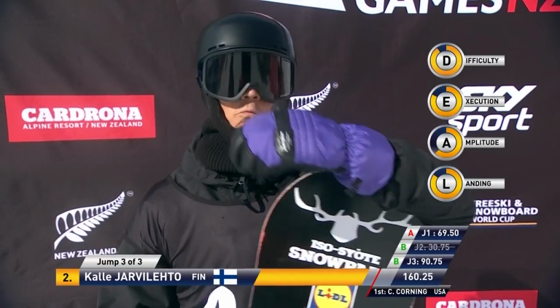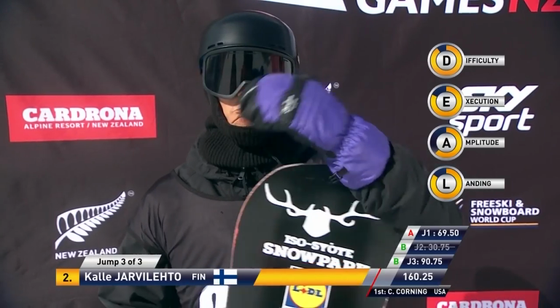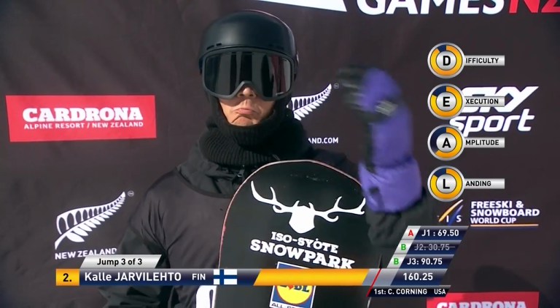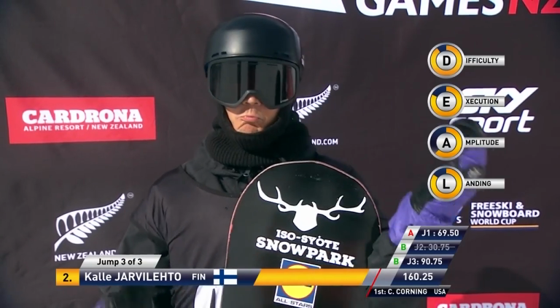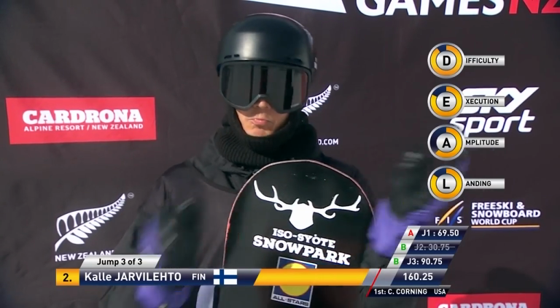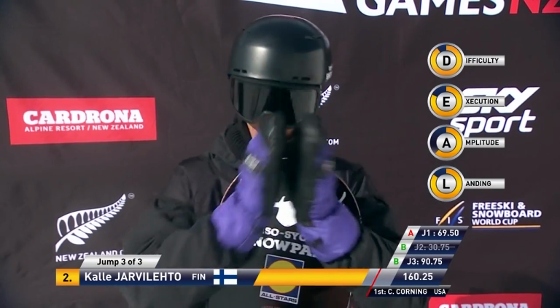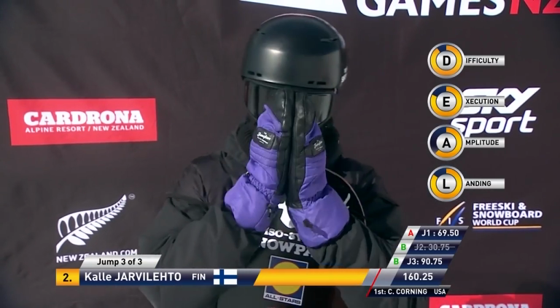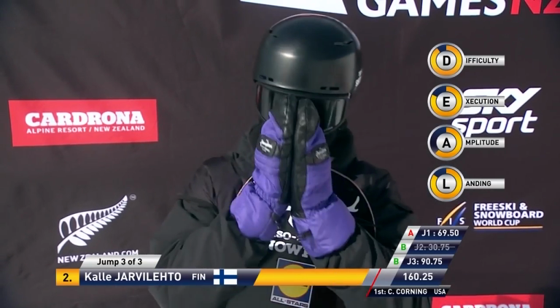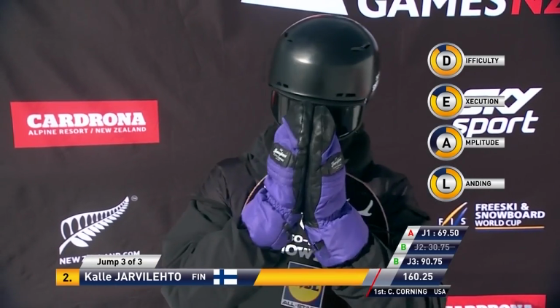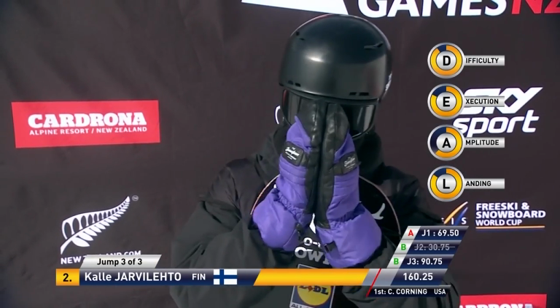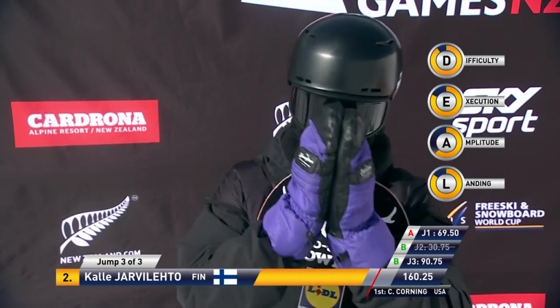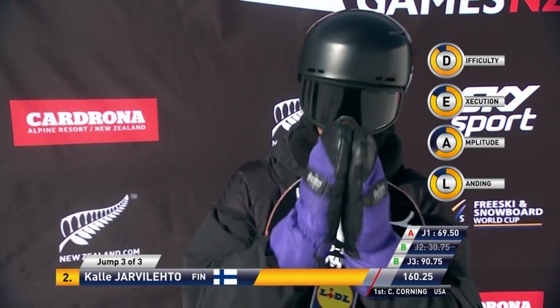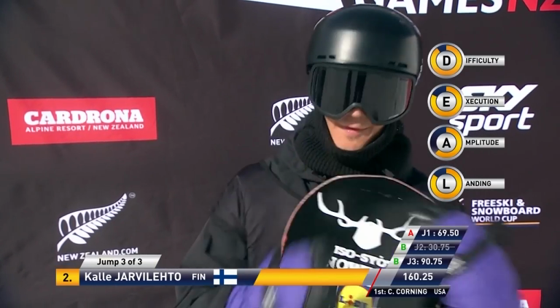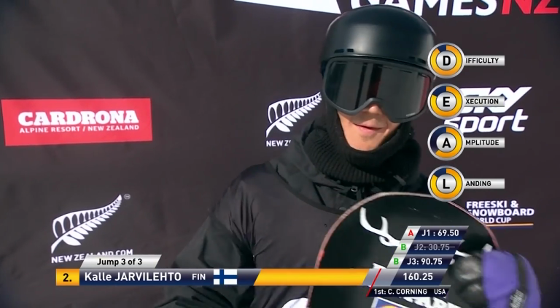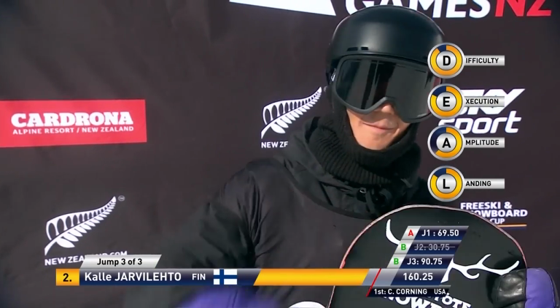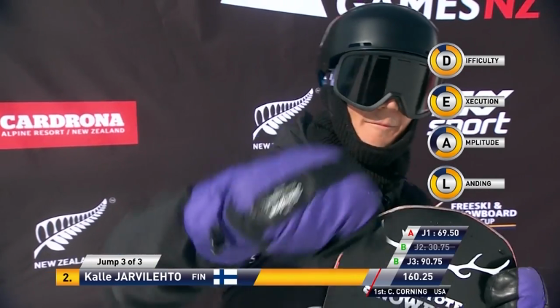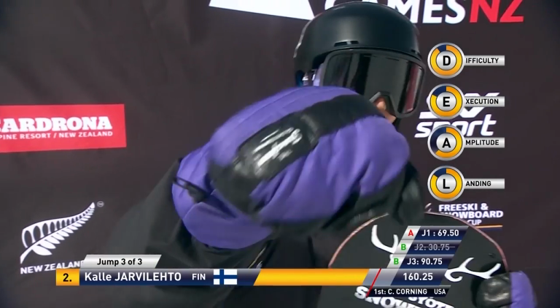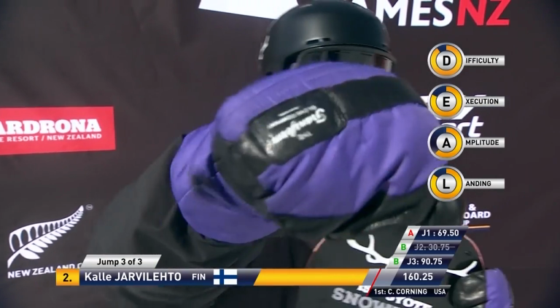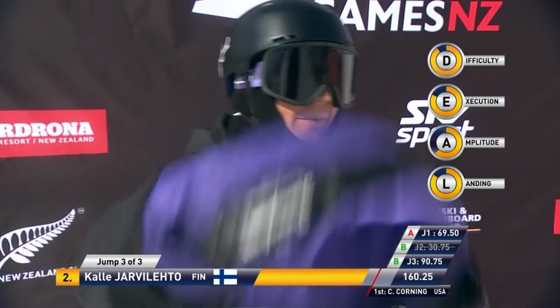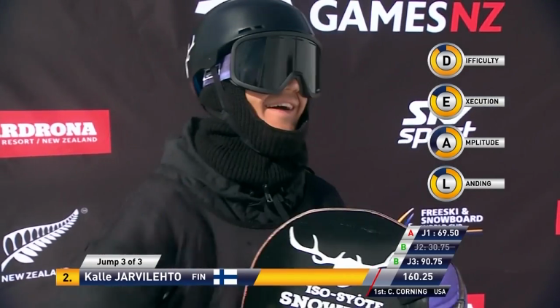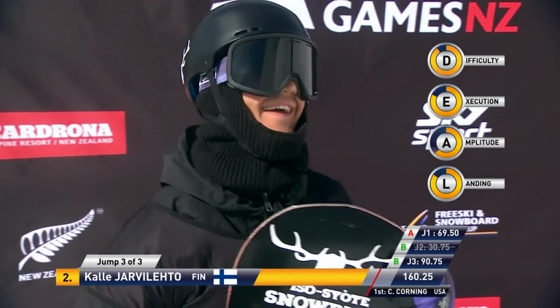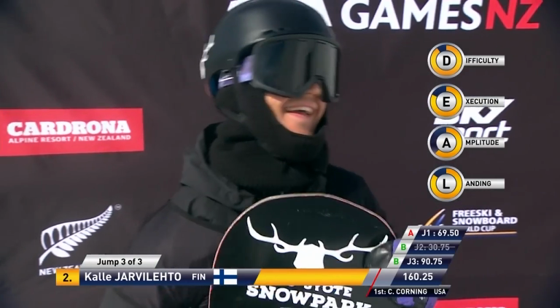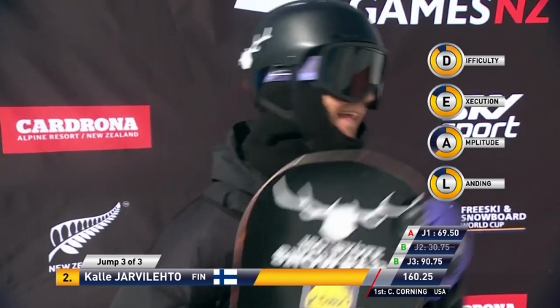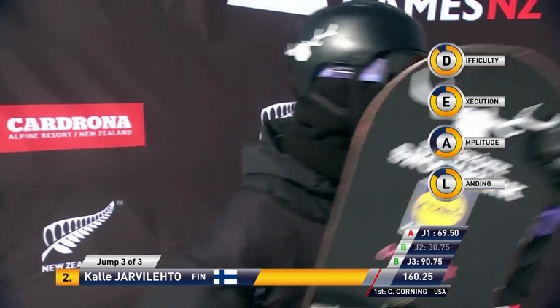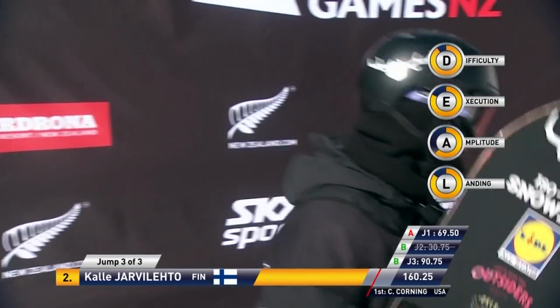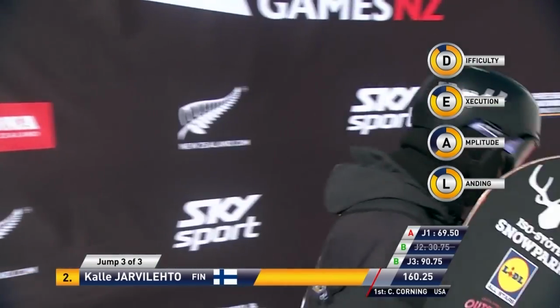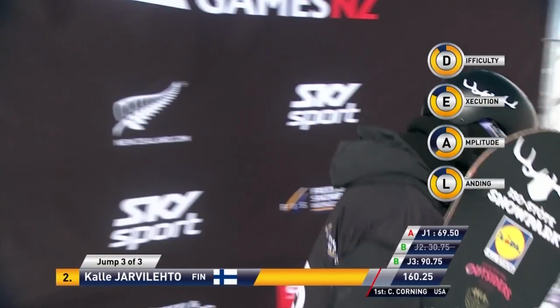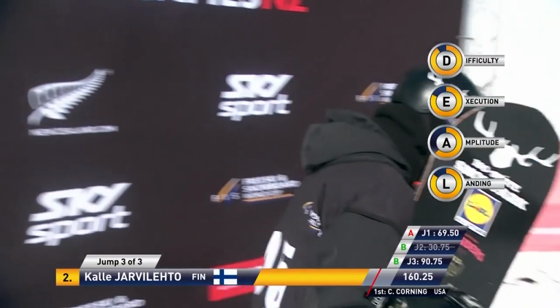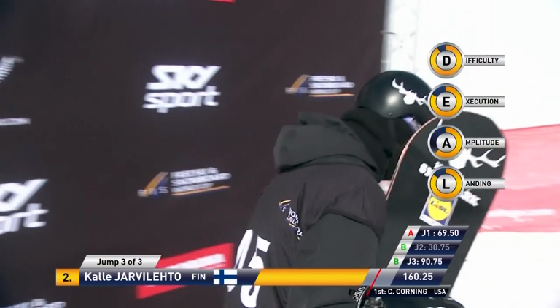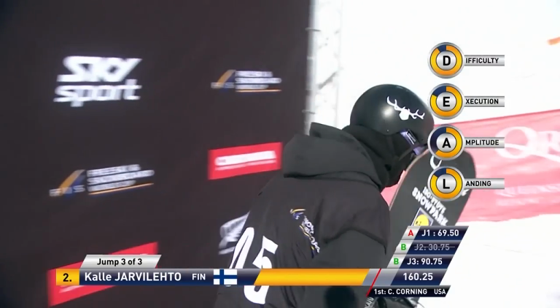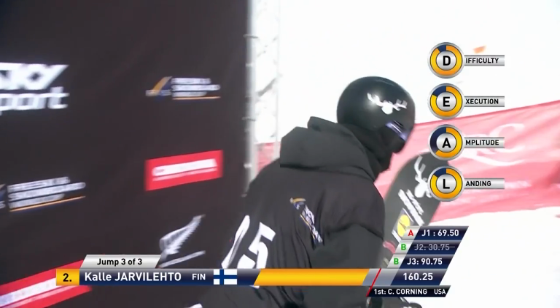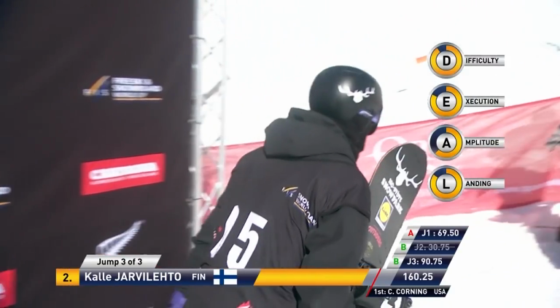Wow, 90.75. That's a huge score. Massive for the win.